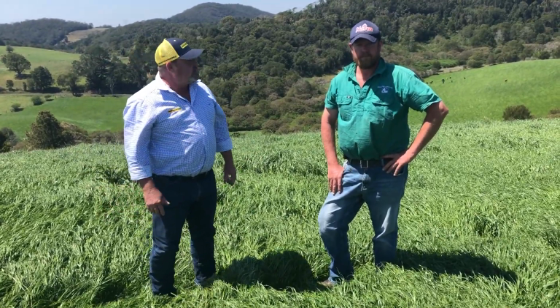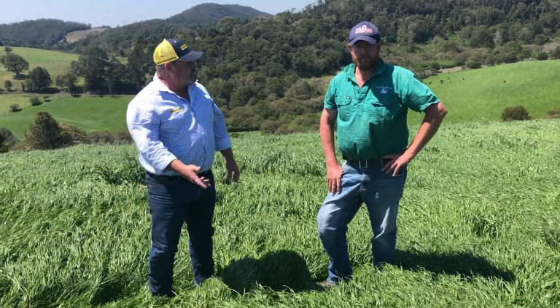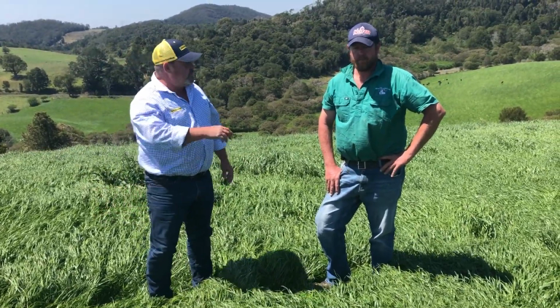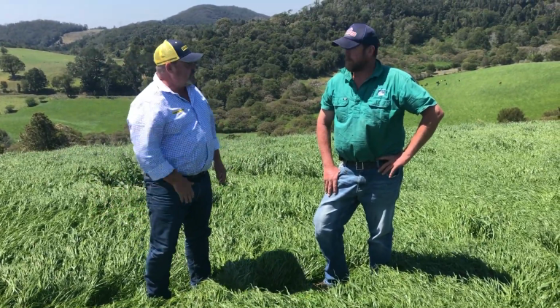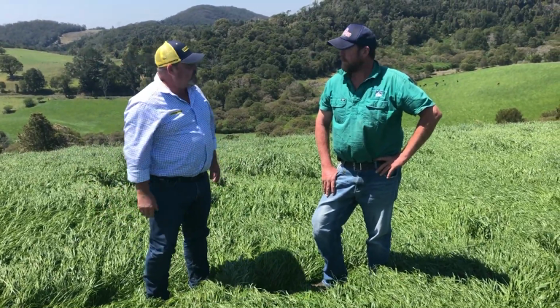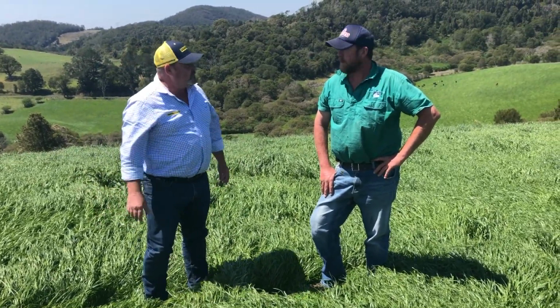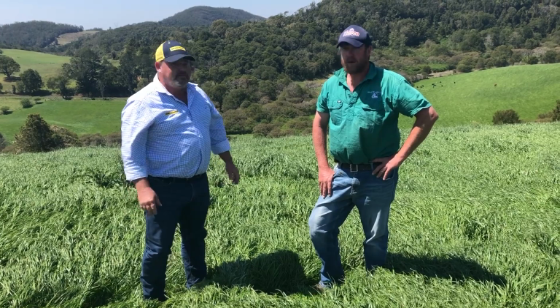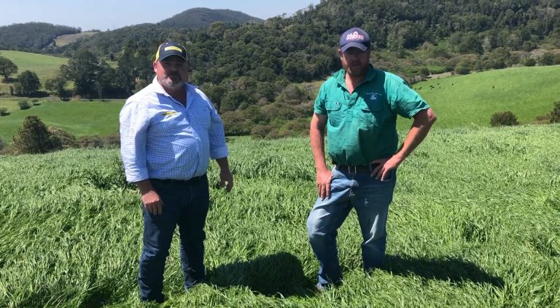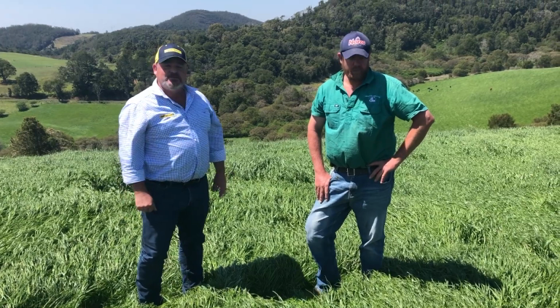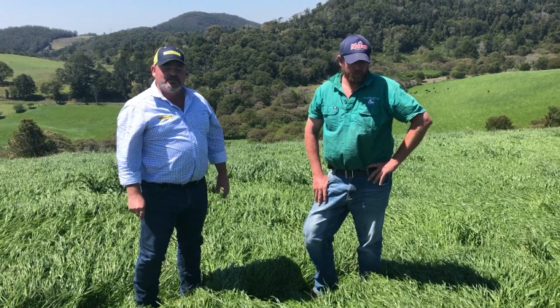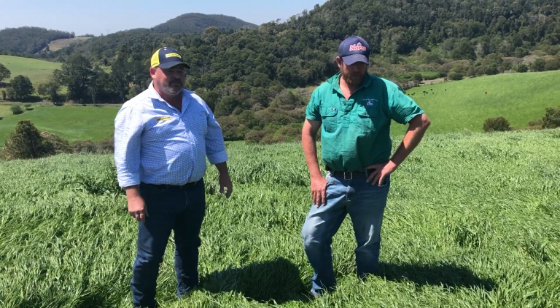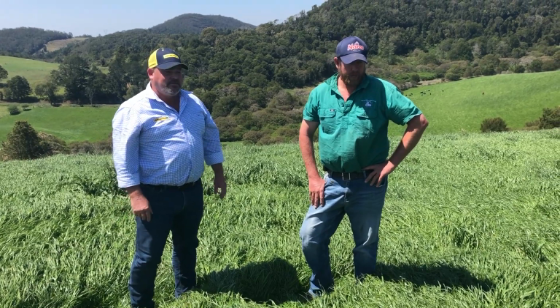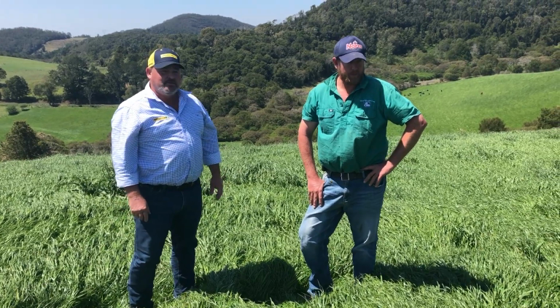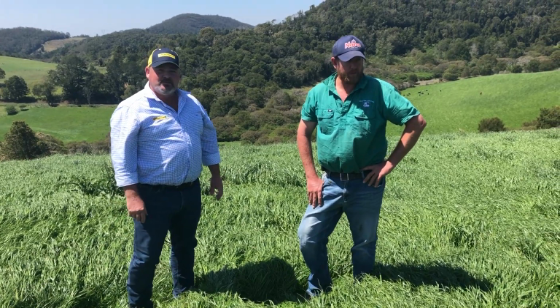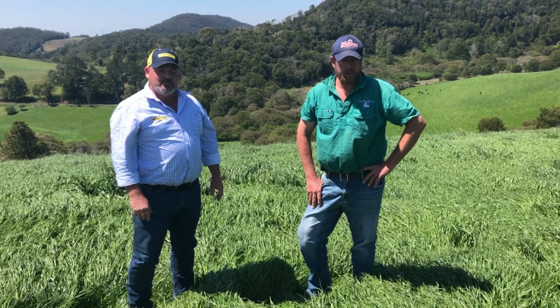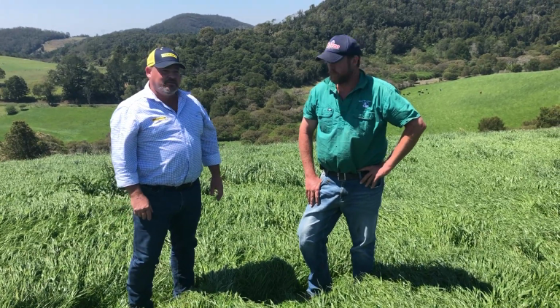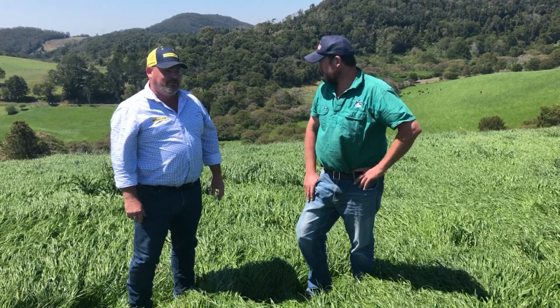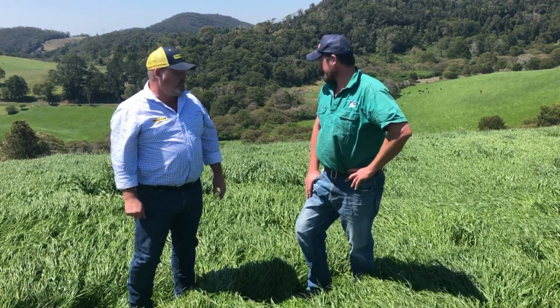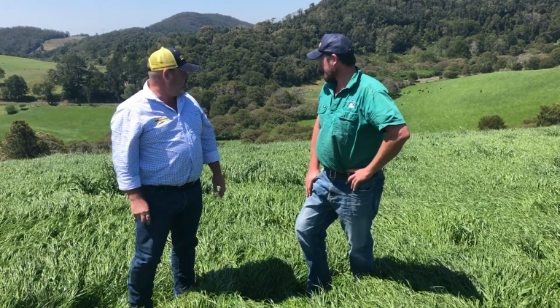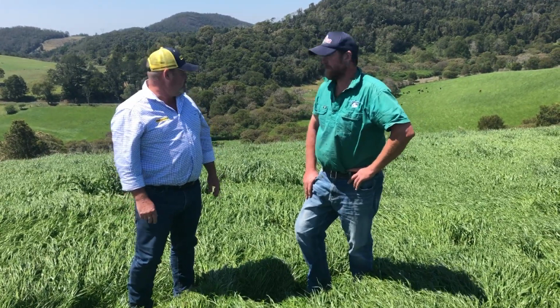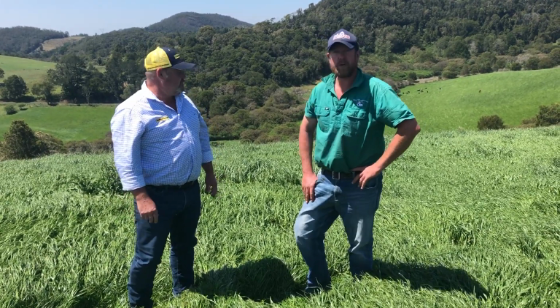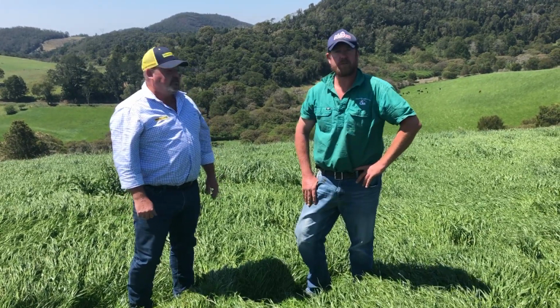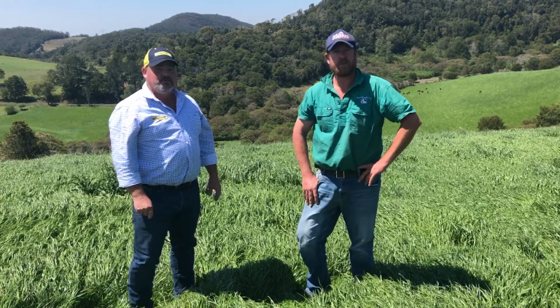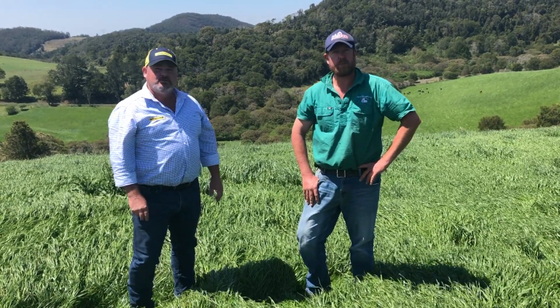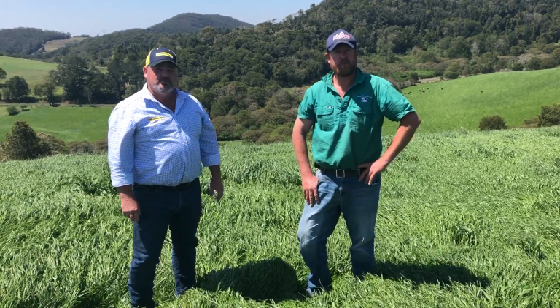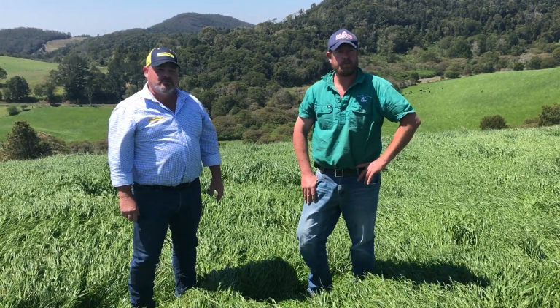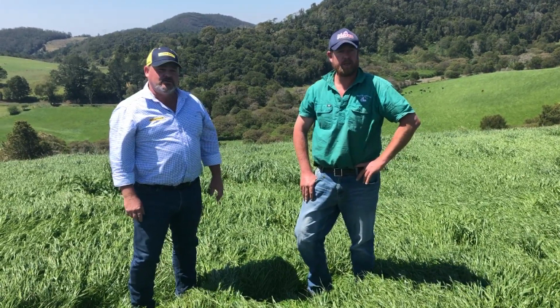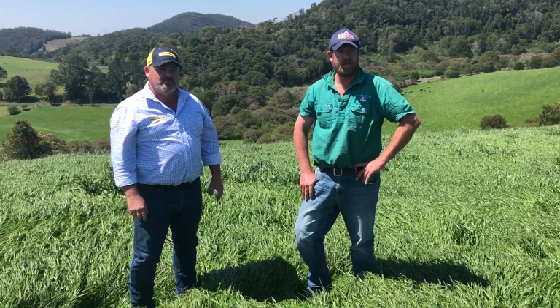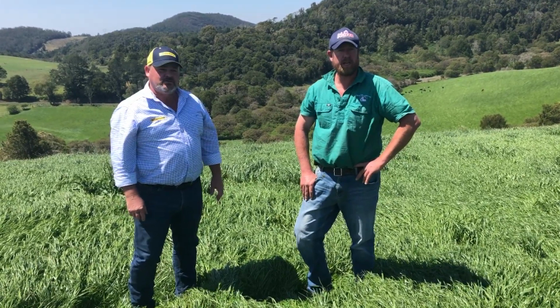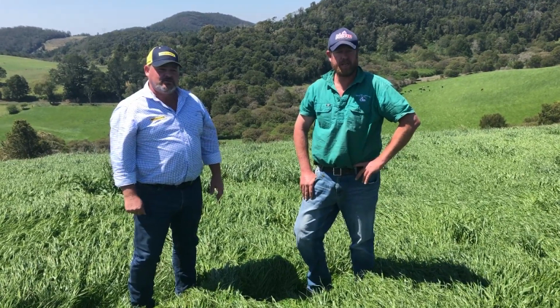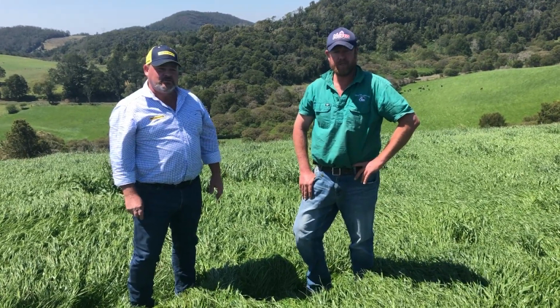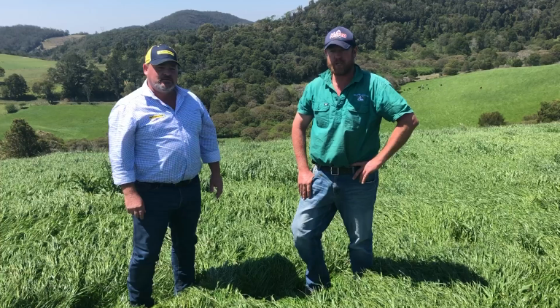Thanks very much Heath. Yeah, really happy with it. We should get three or four cuts off this before we plant back down again next year.